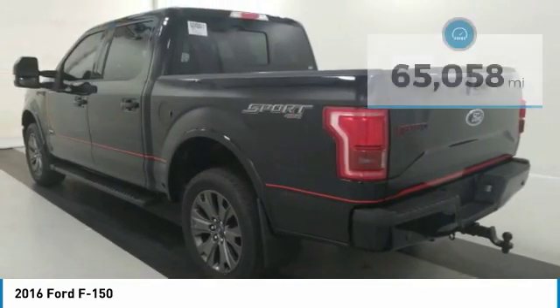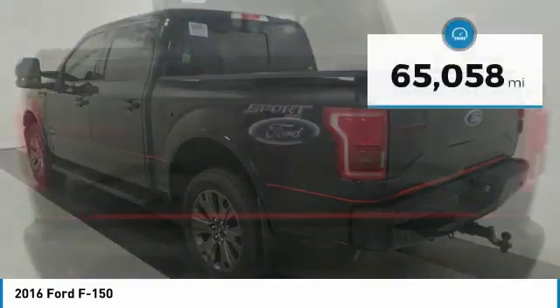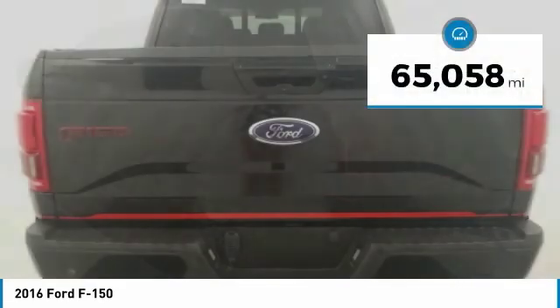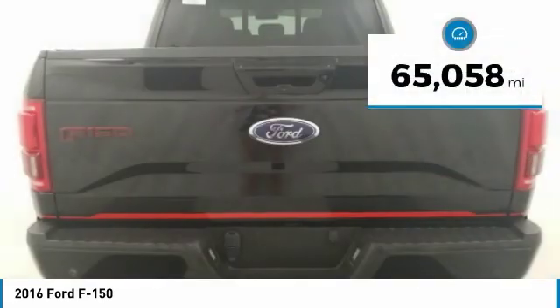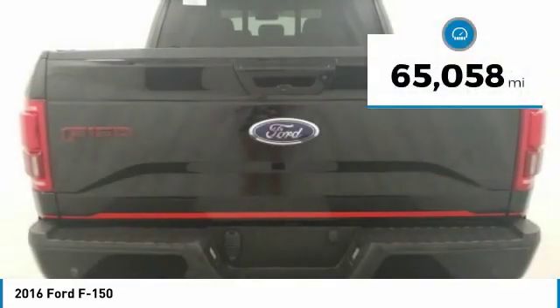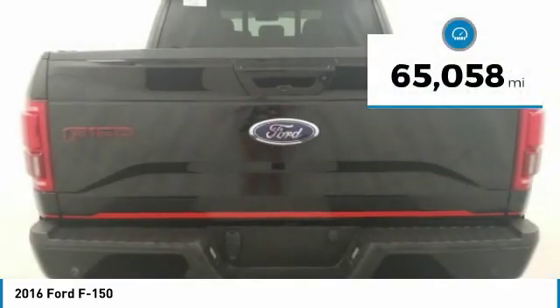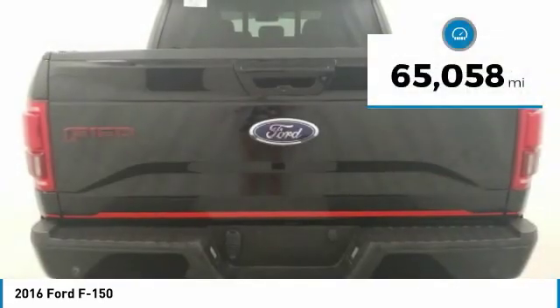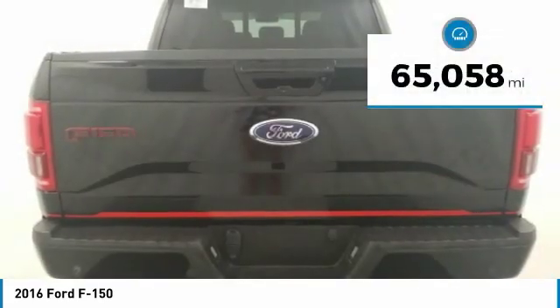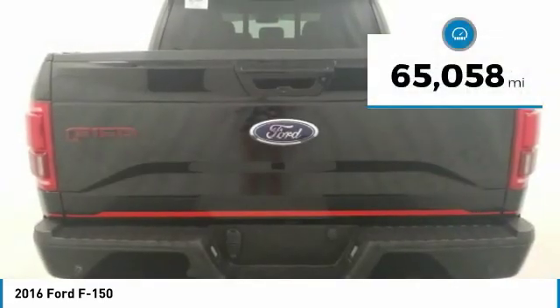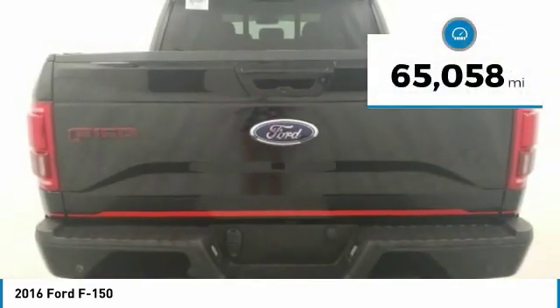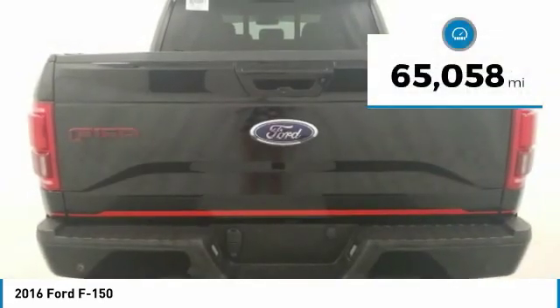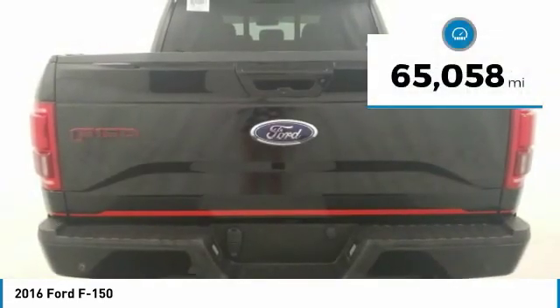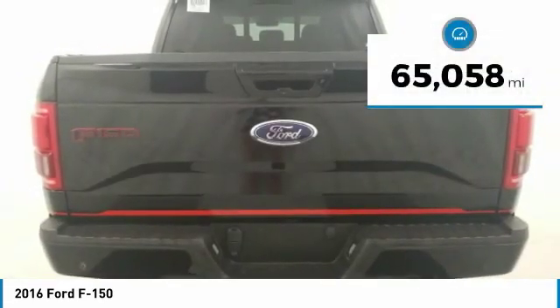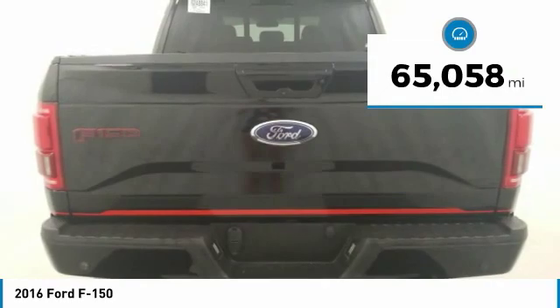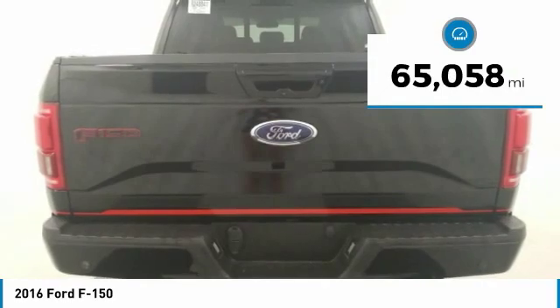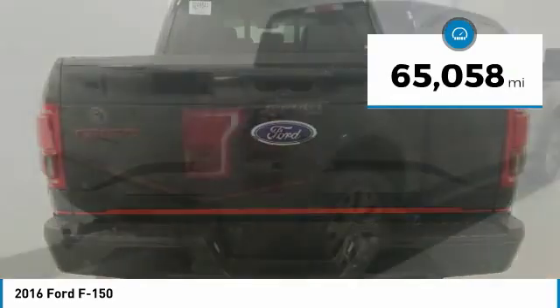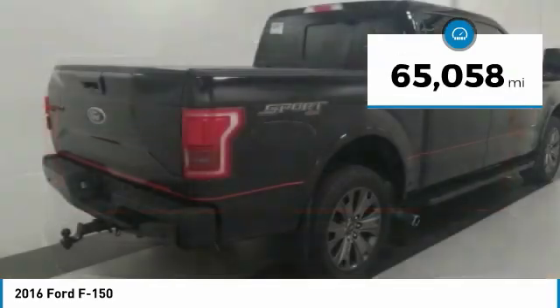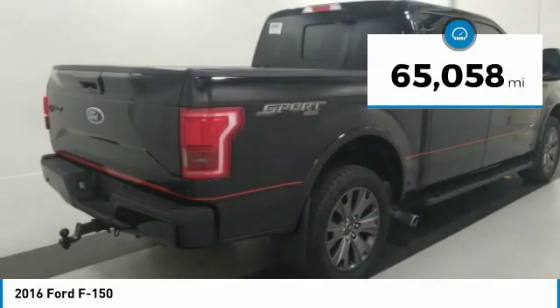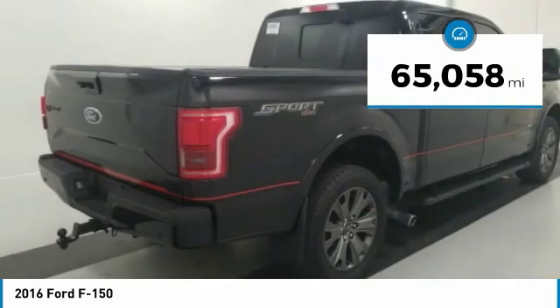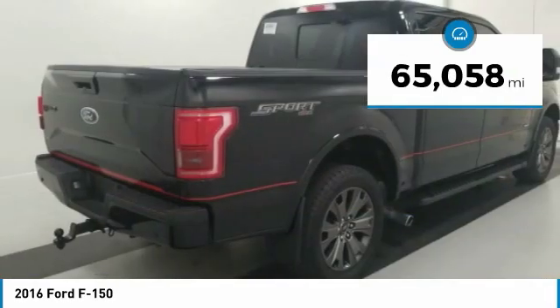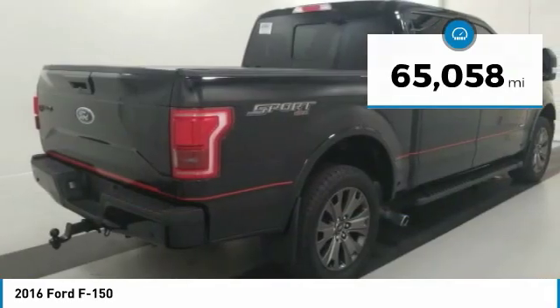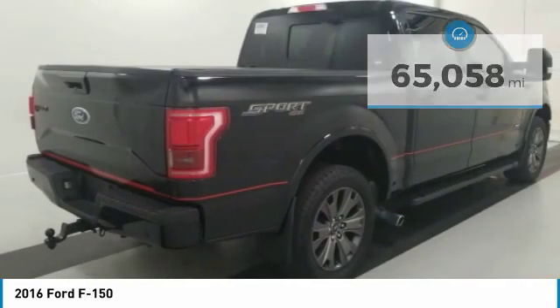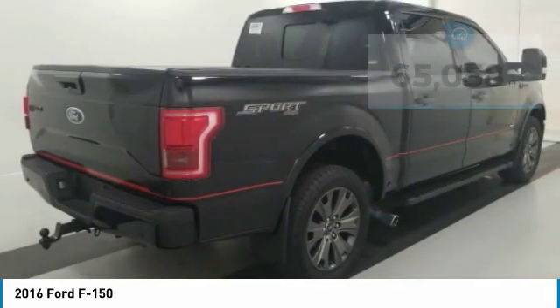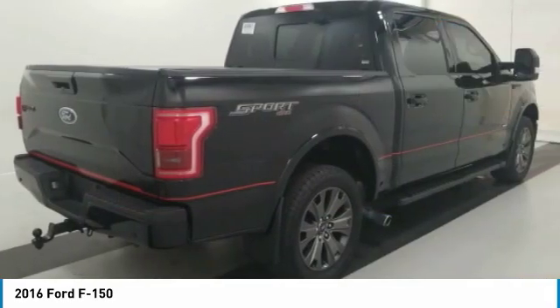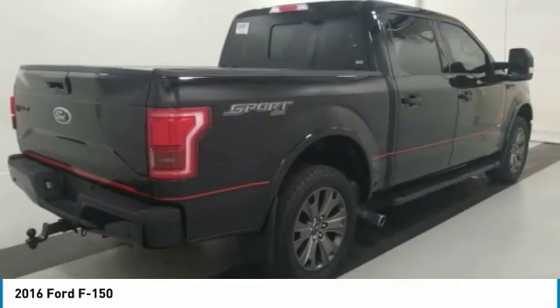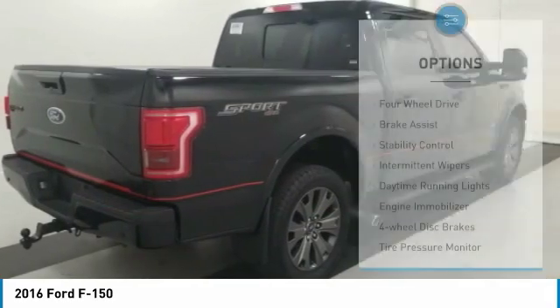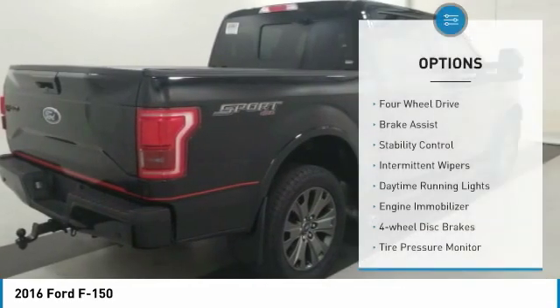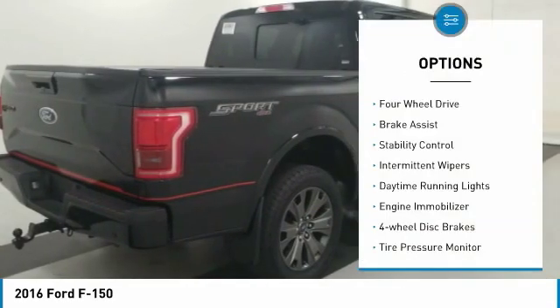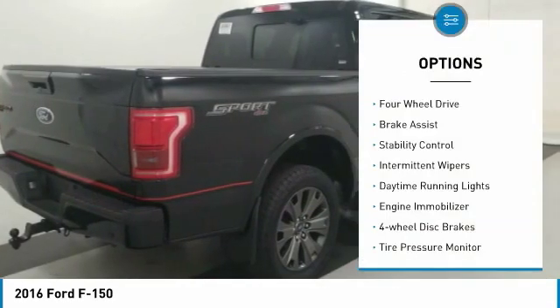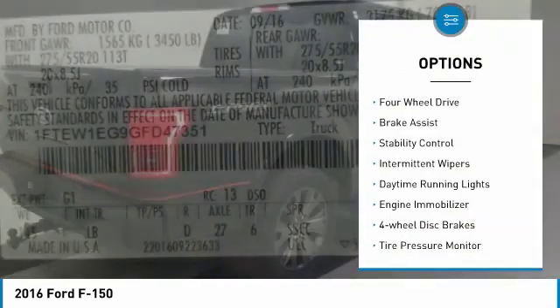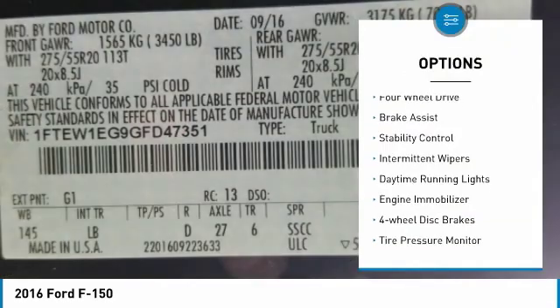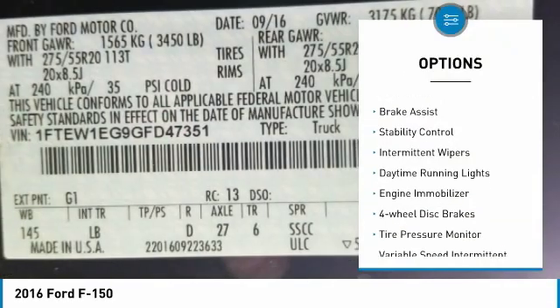This vehicle has less than 70,000 miles. Here are some of this vehicle's great options: four-wheel drive,